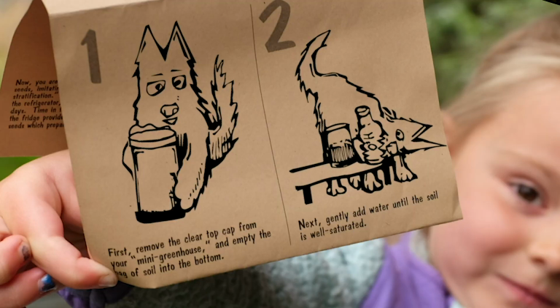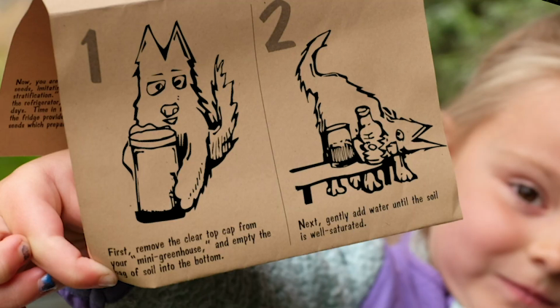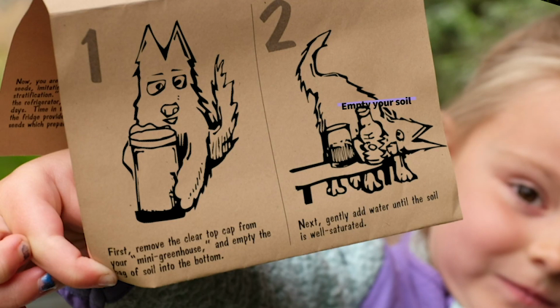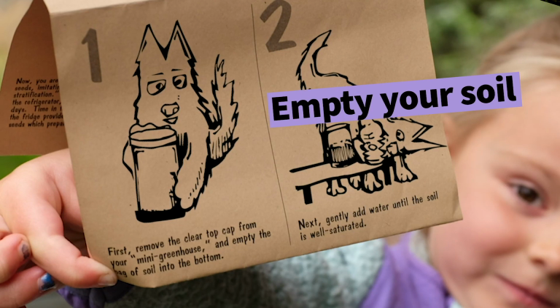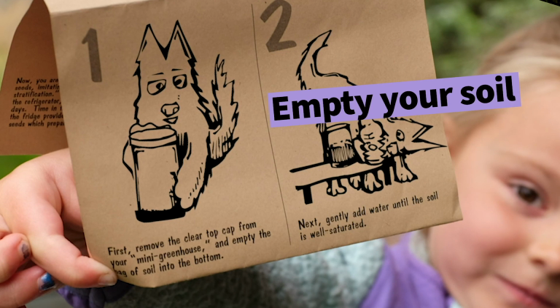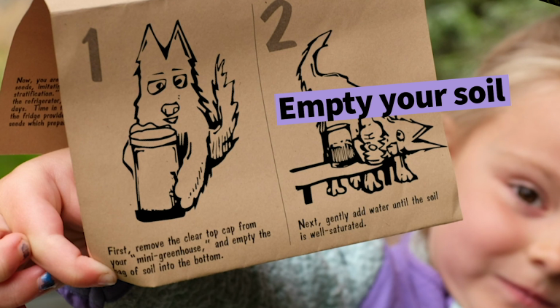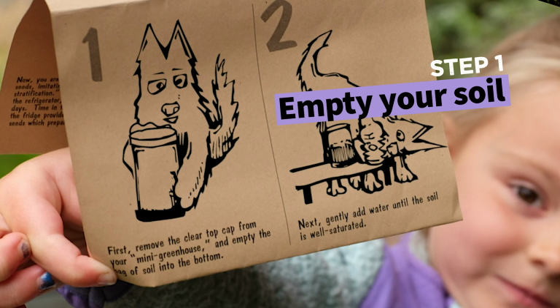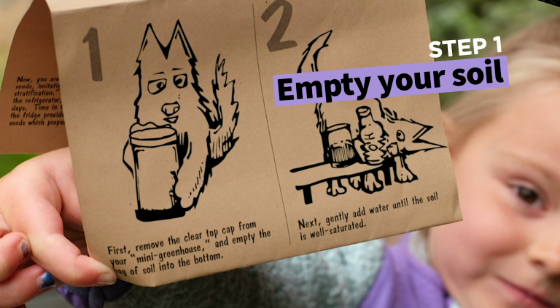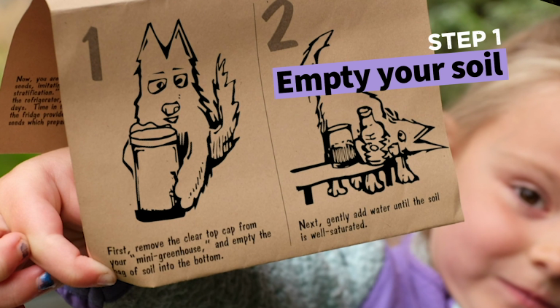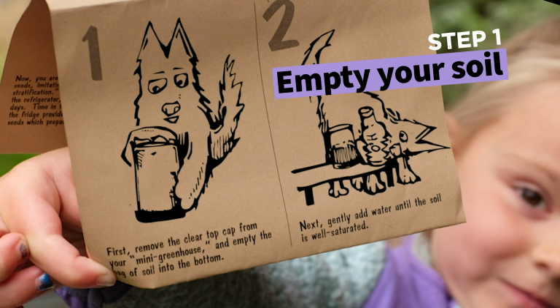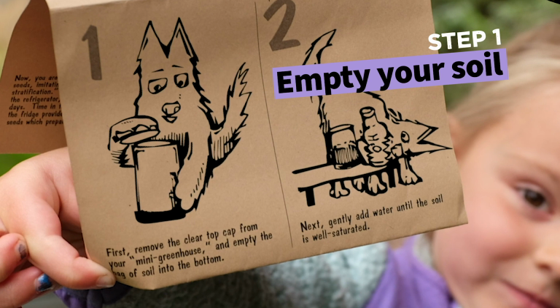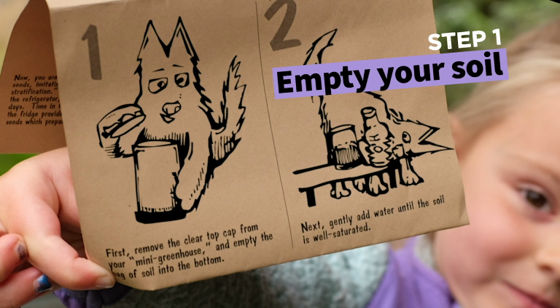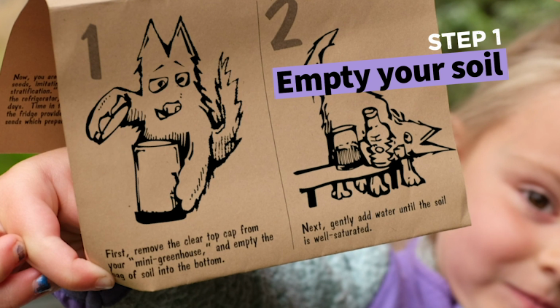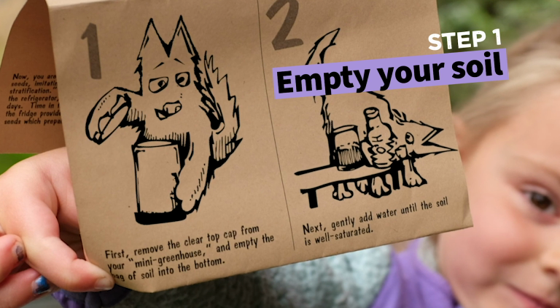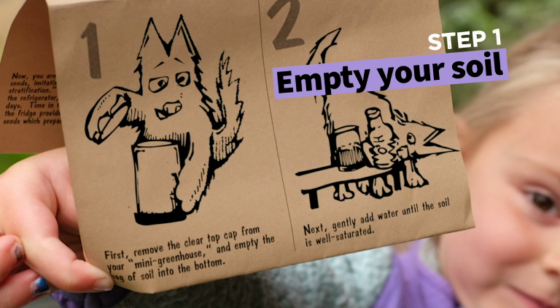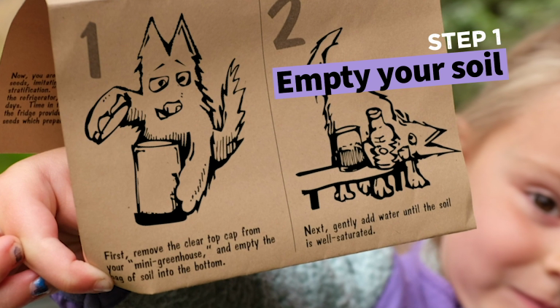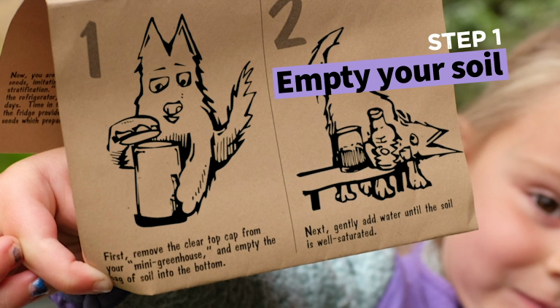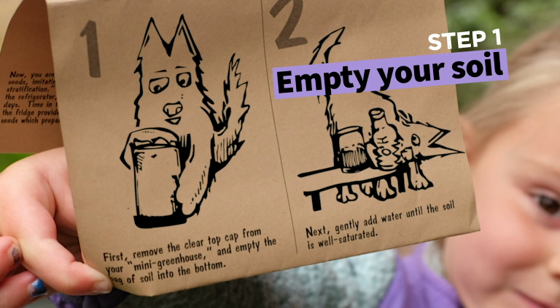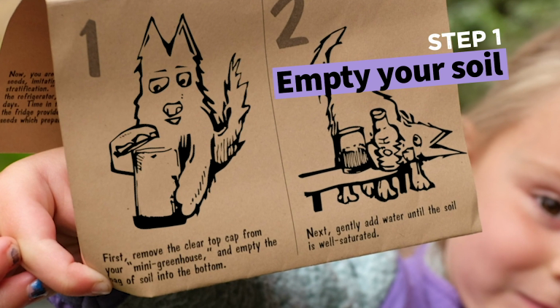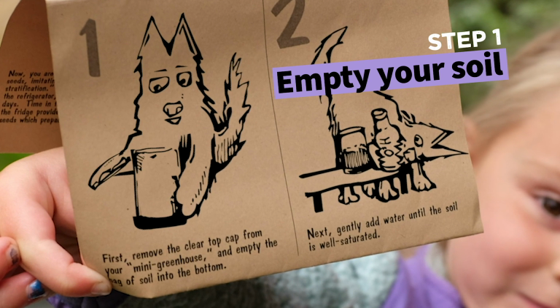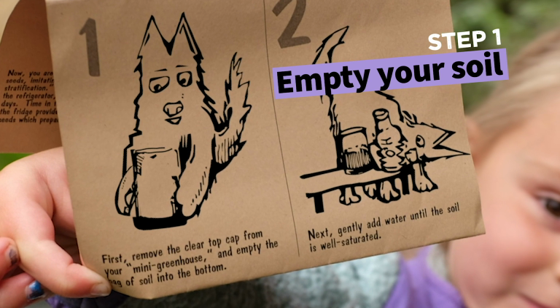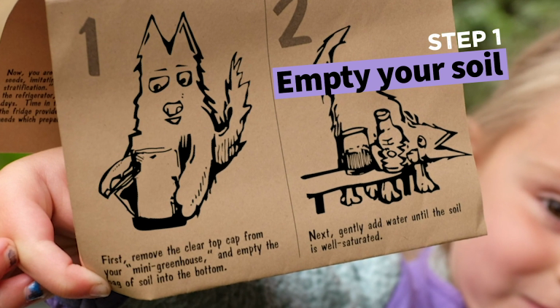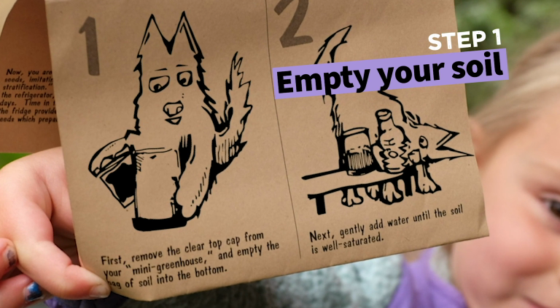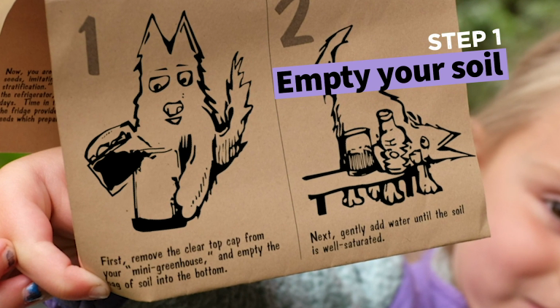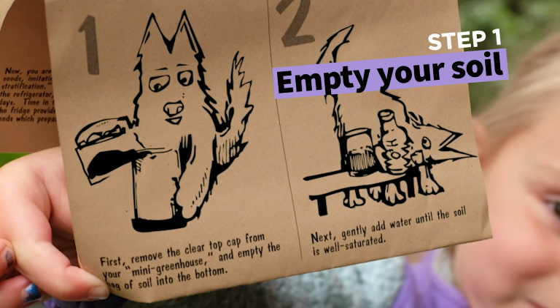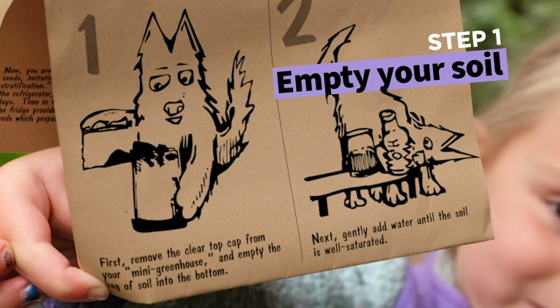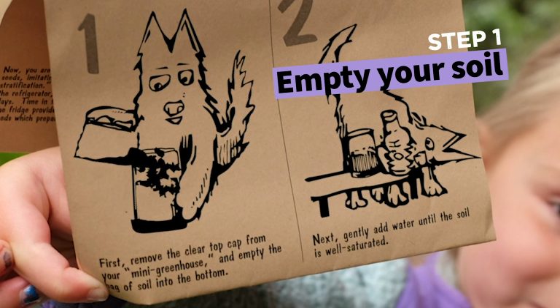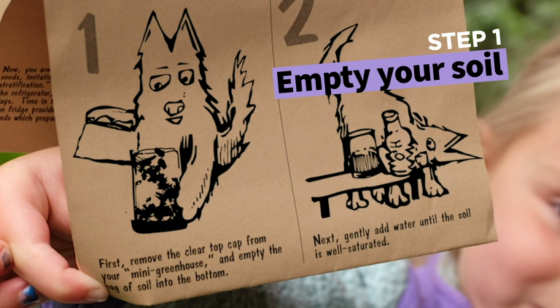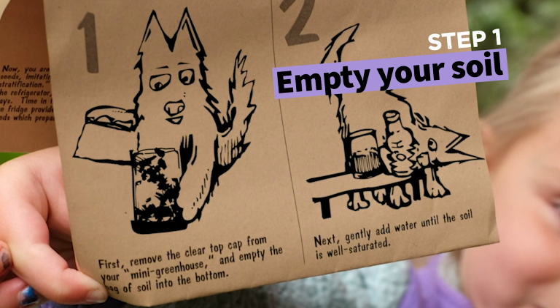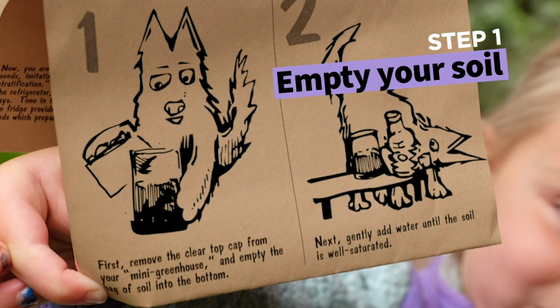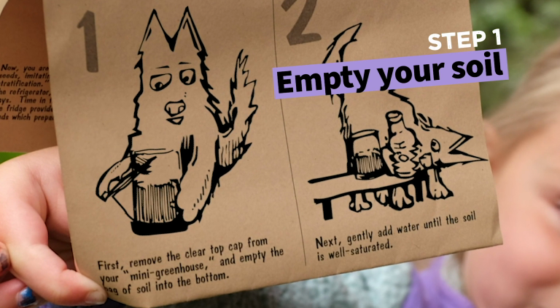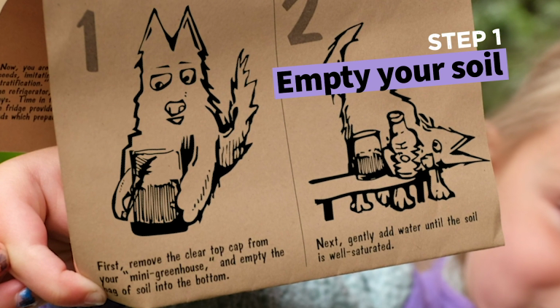First, remove the clear cap from your mini greenhouse and empty the bag of soil into the bottom.